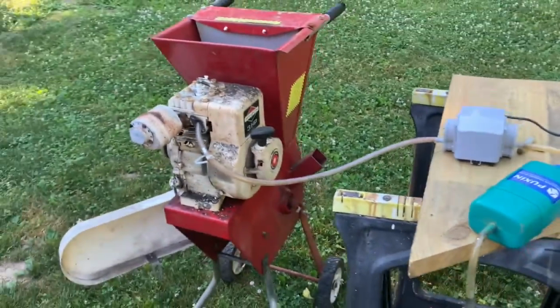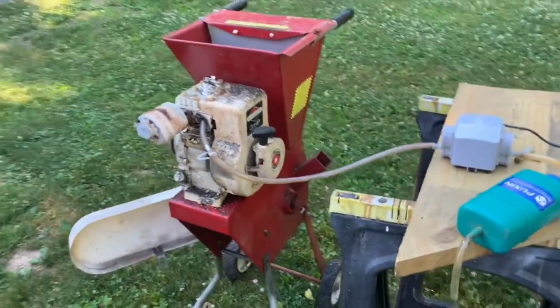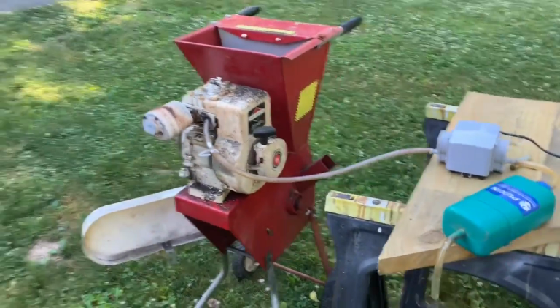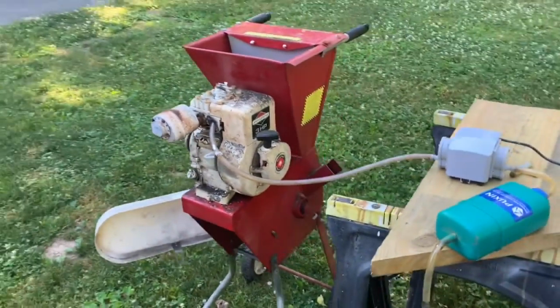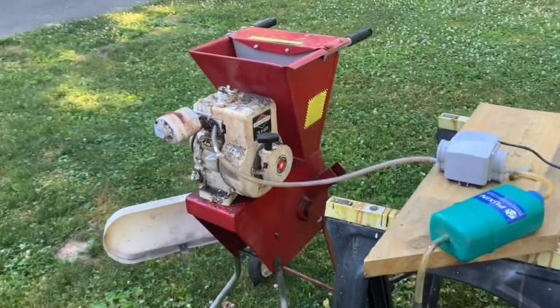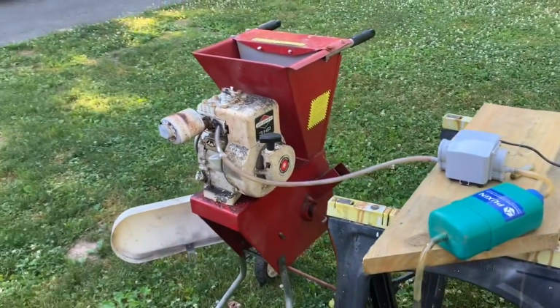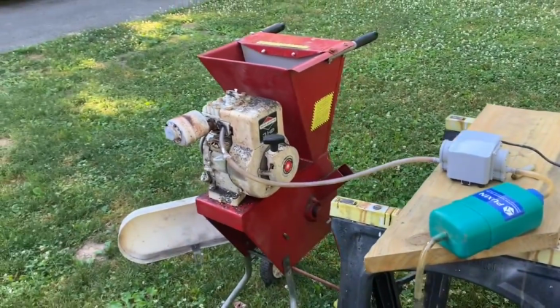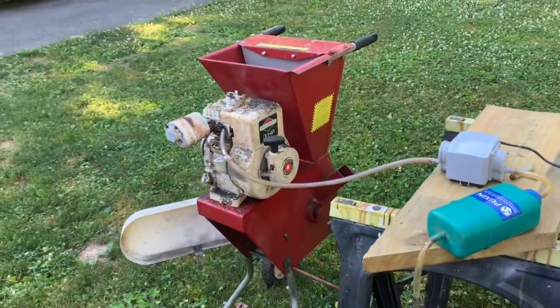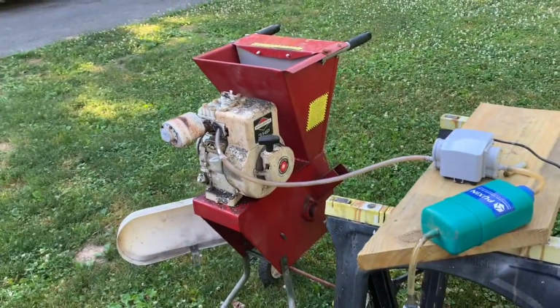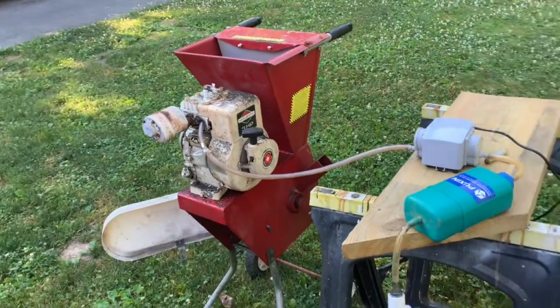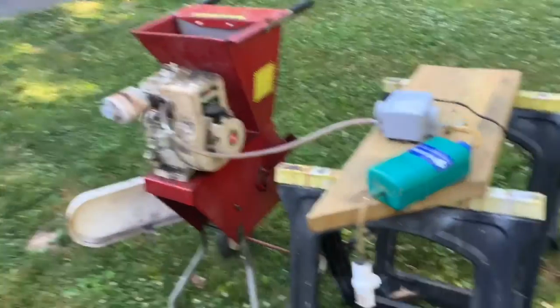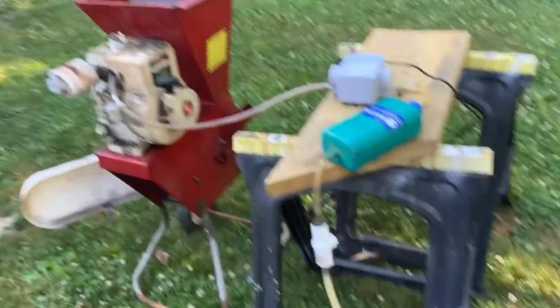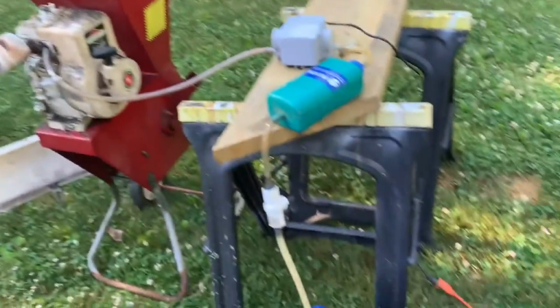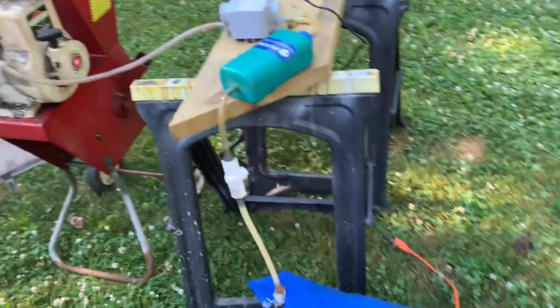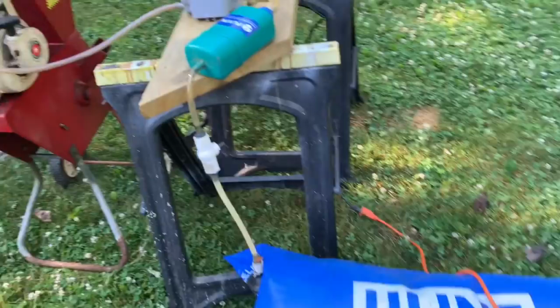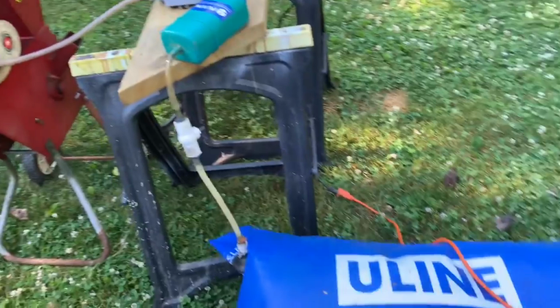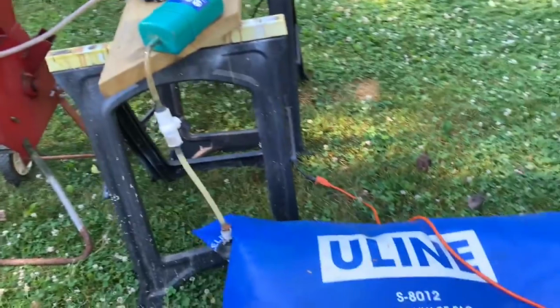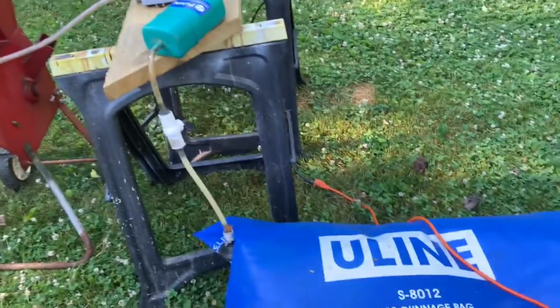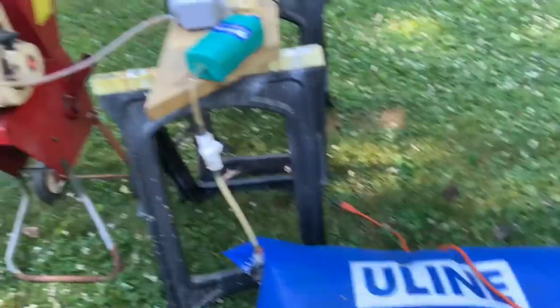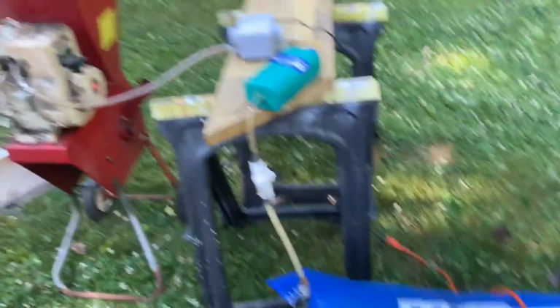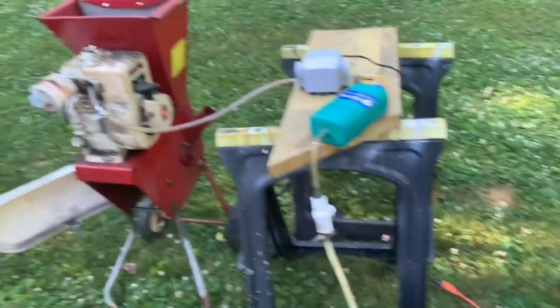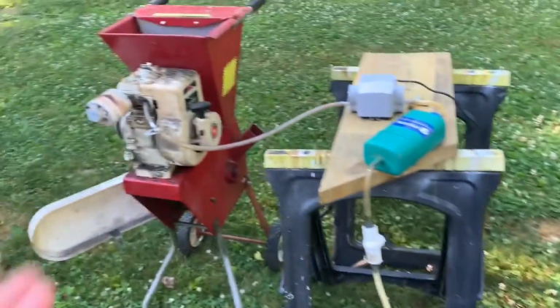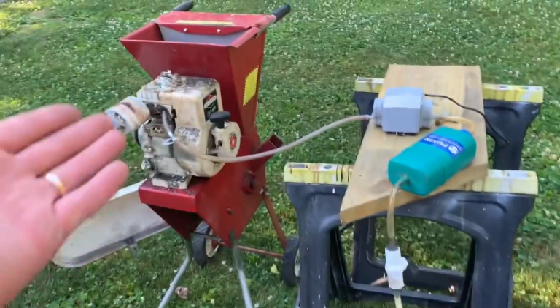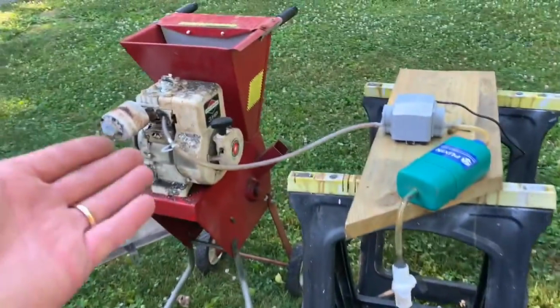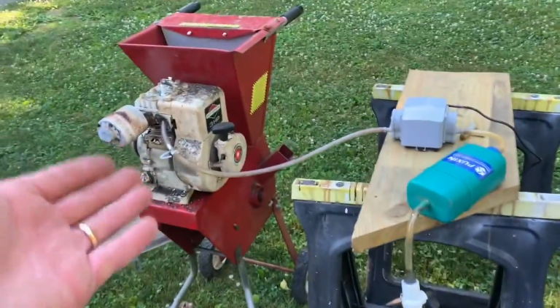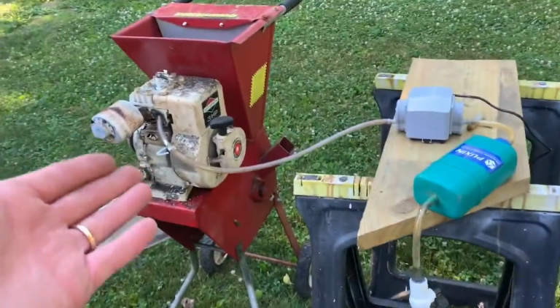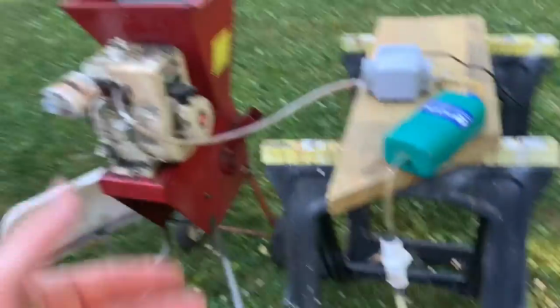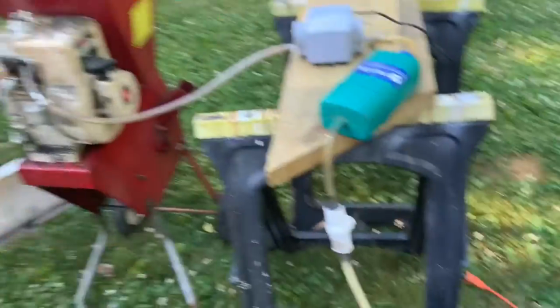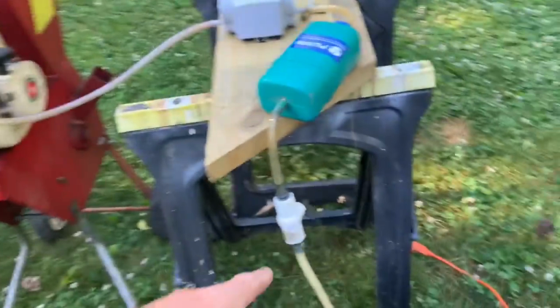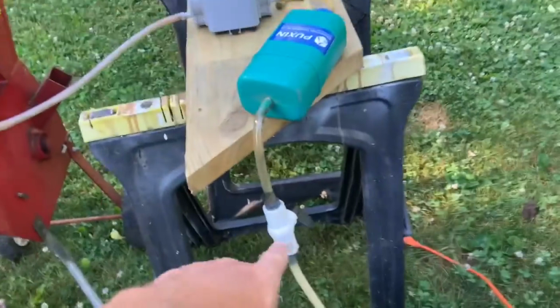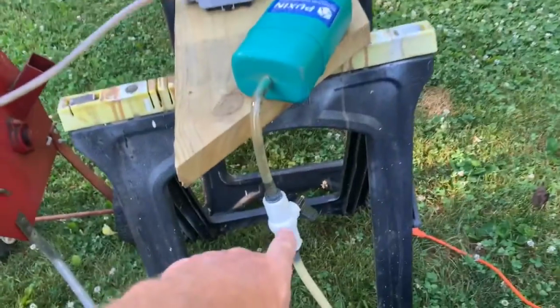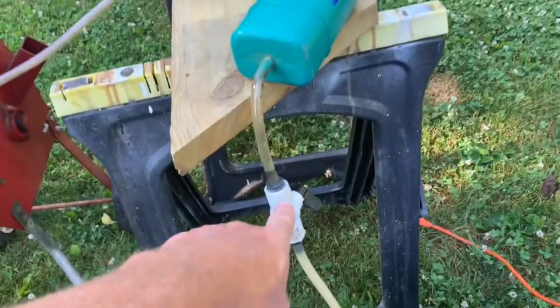Wood chipper running on biogas! You don't need a carburetor — the carburetor is right here and we're not using it.